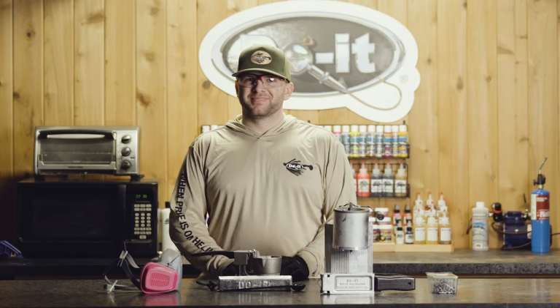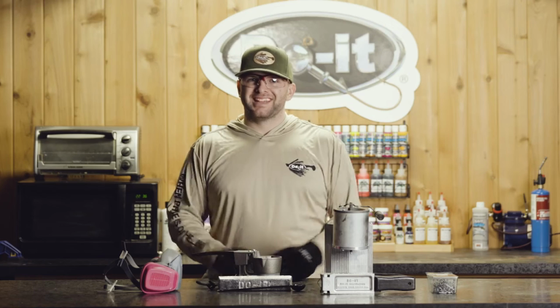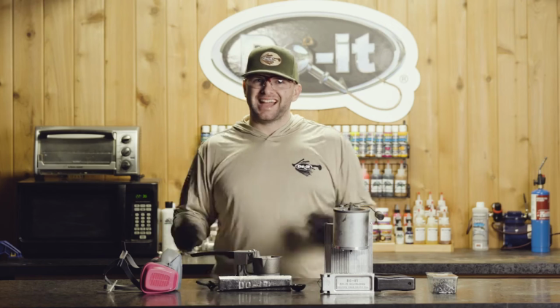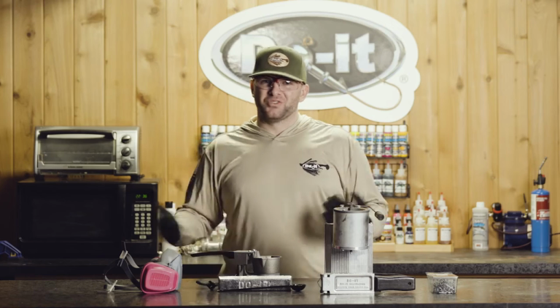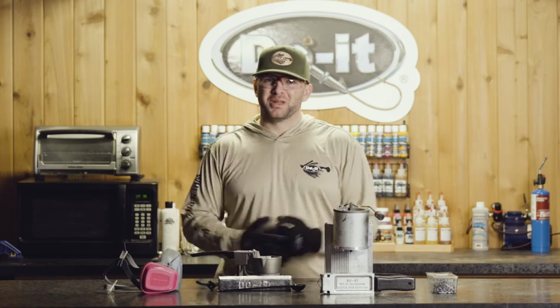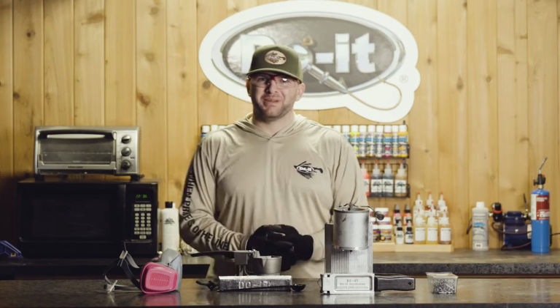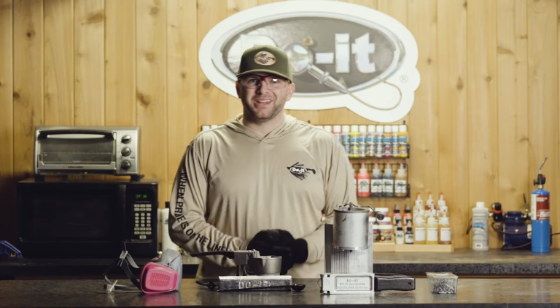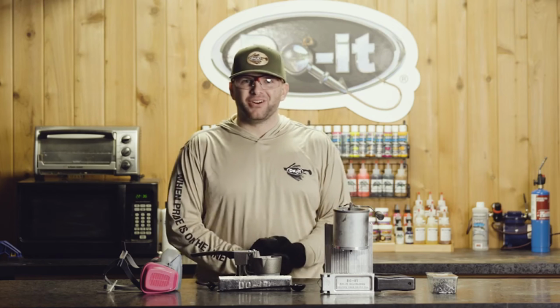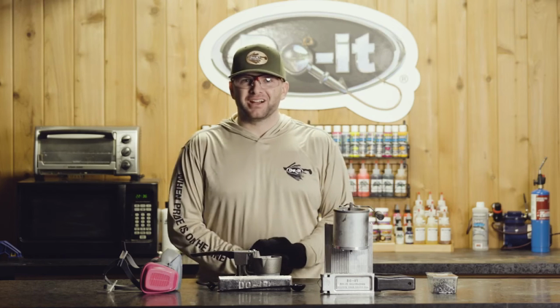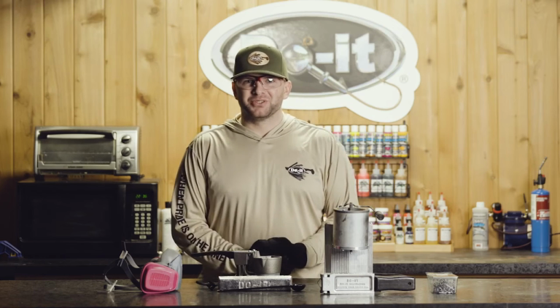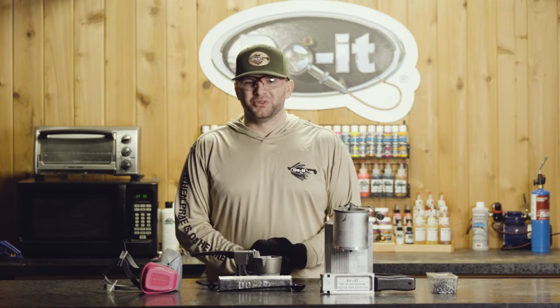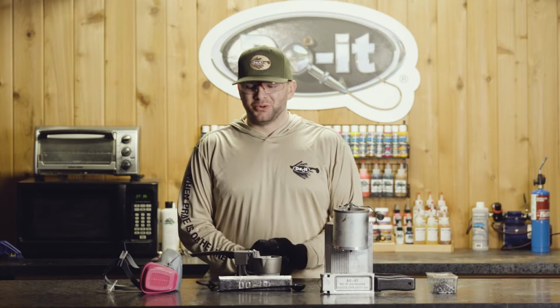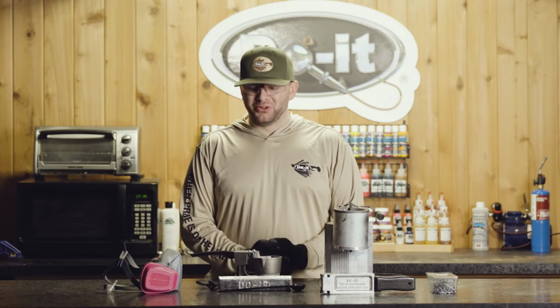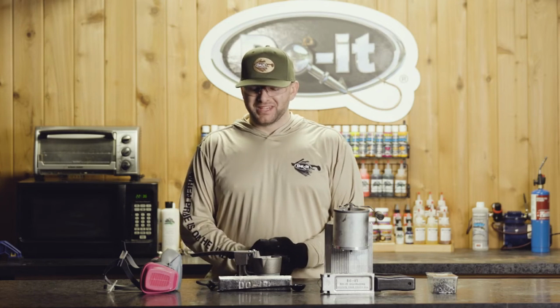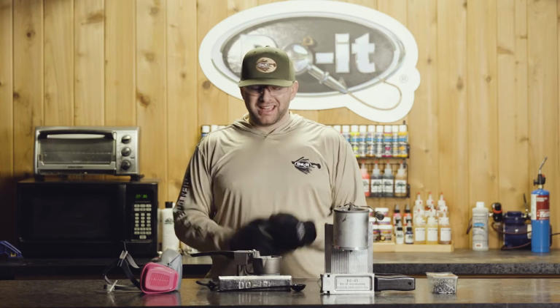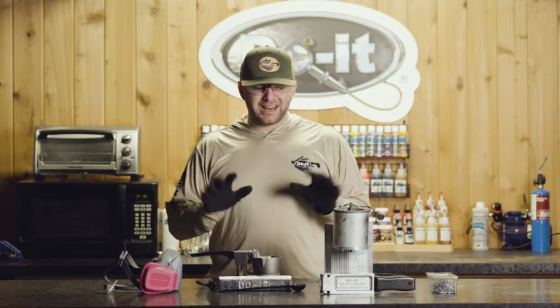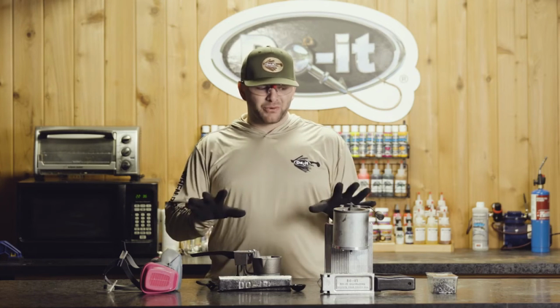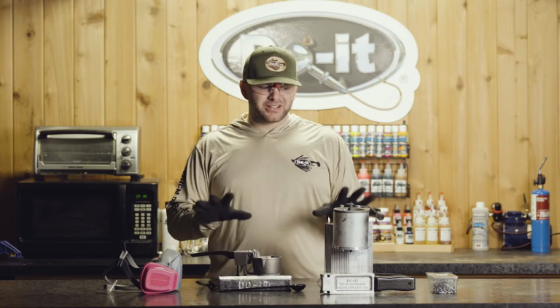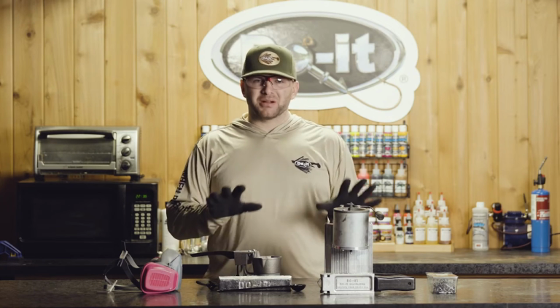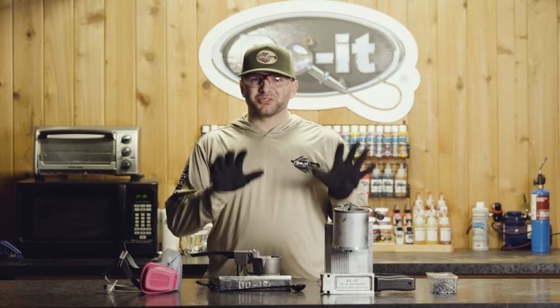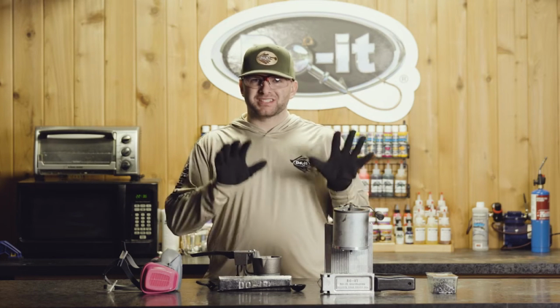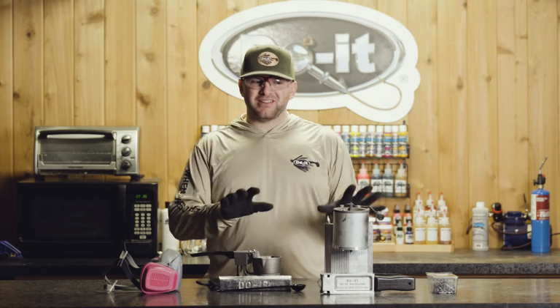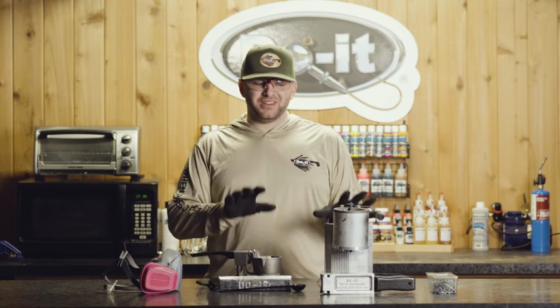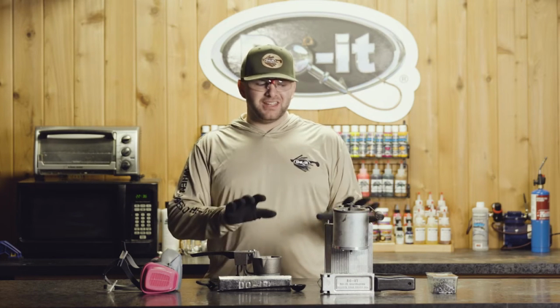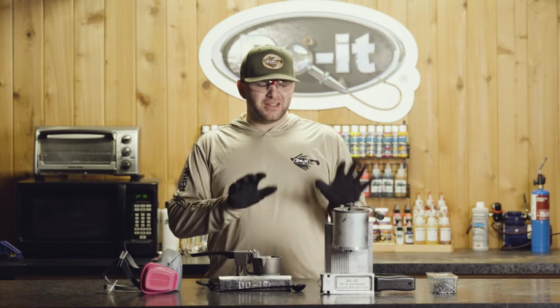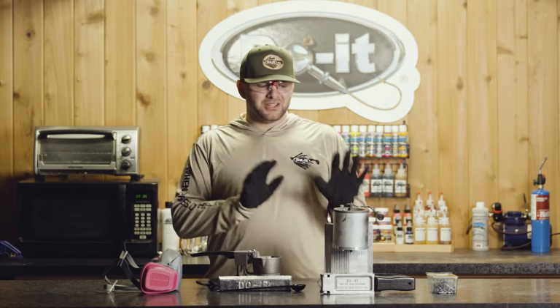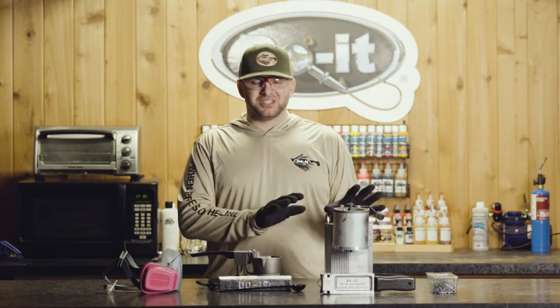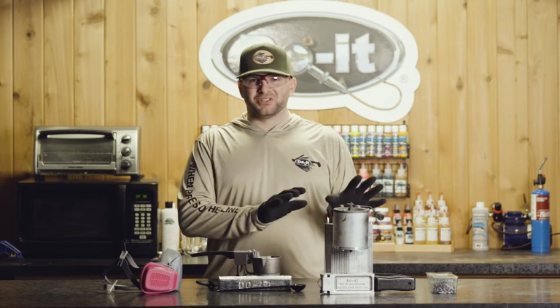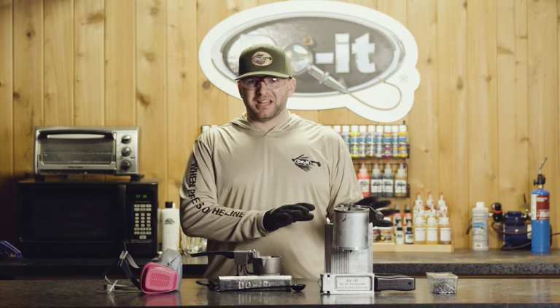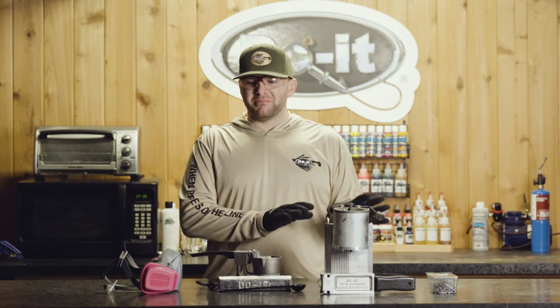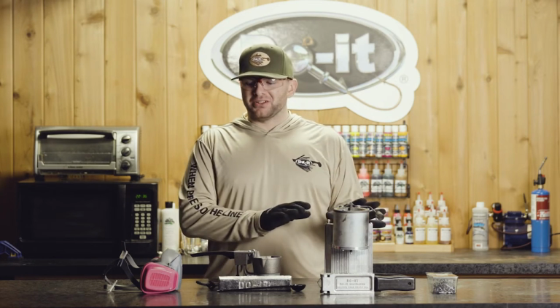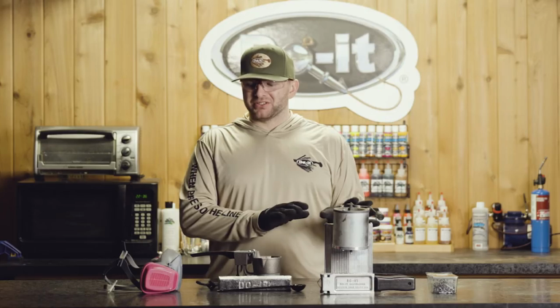Hi everyone, I'm Ben Nowak with Do It Molds and now we're going to talk about safety using your lead melters.